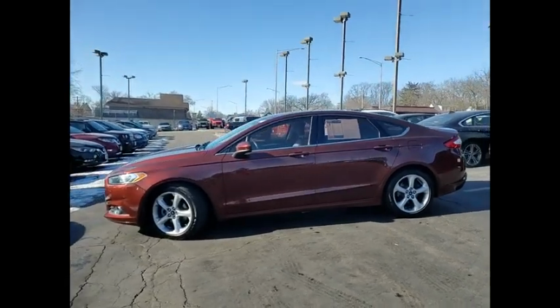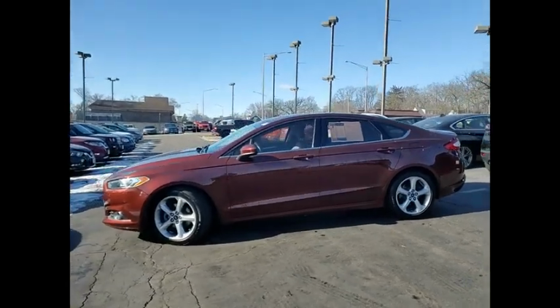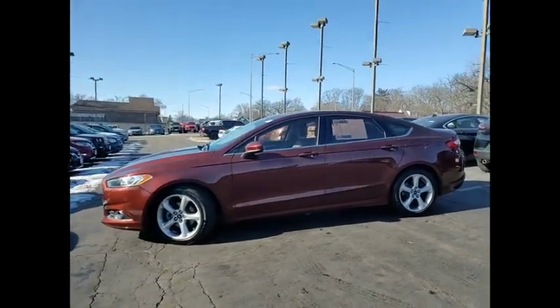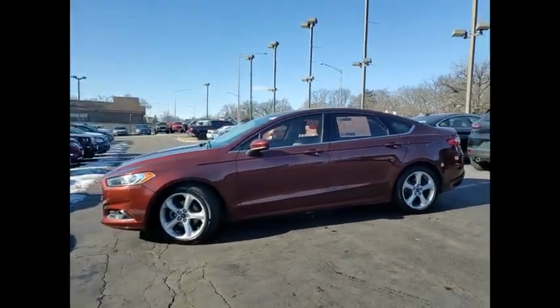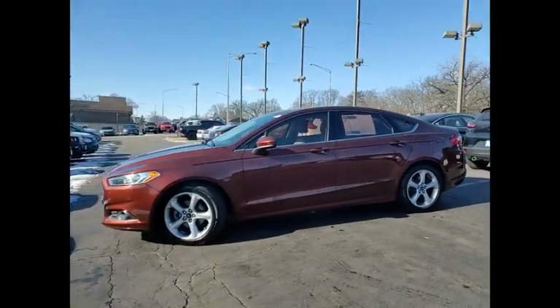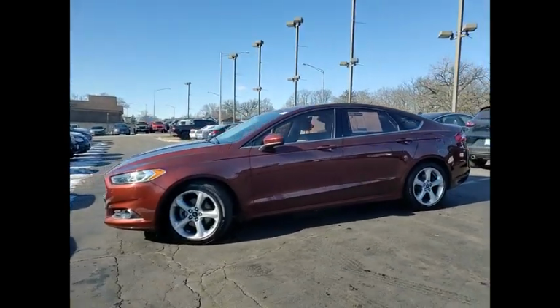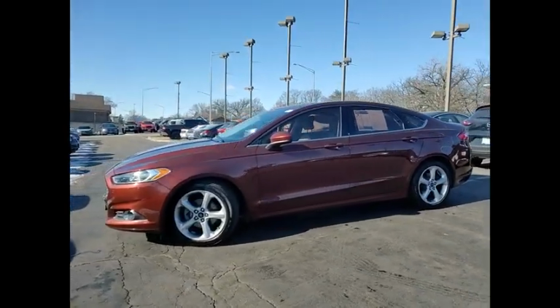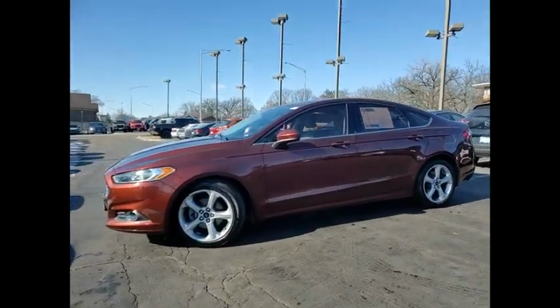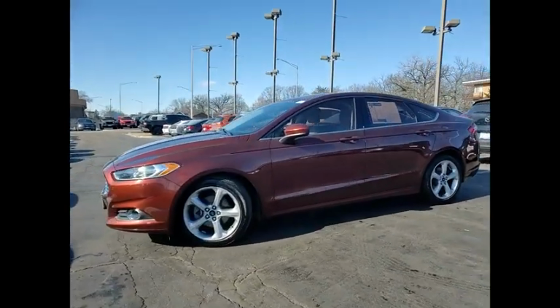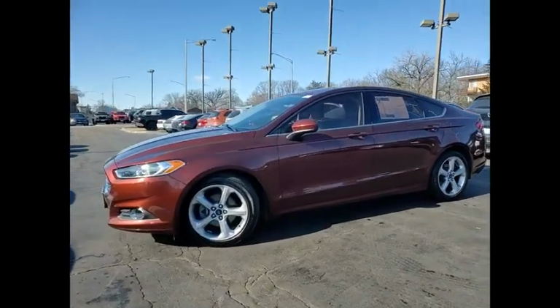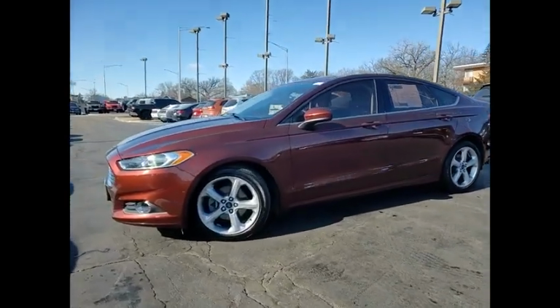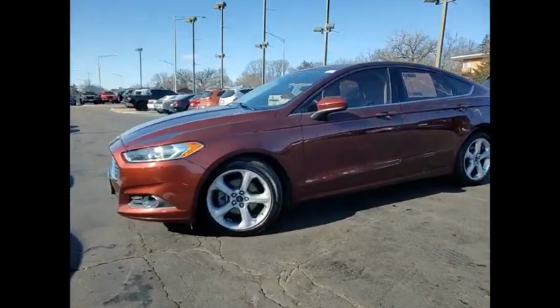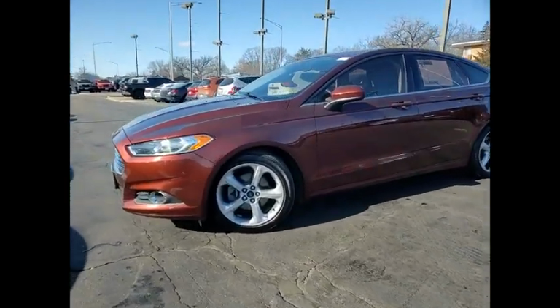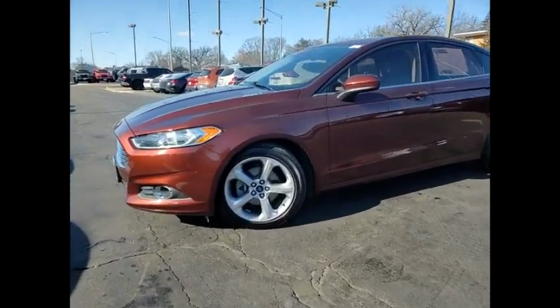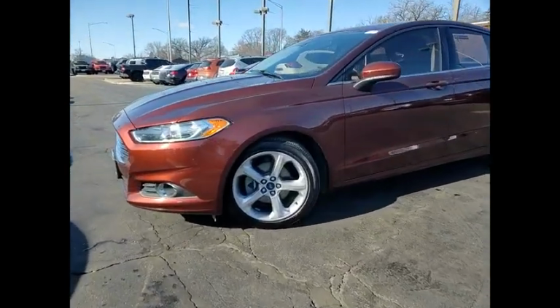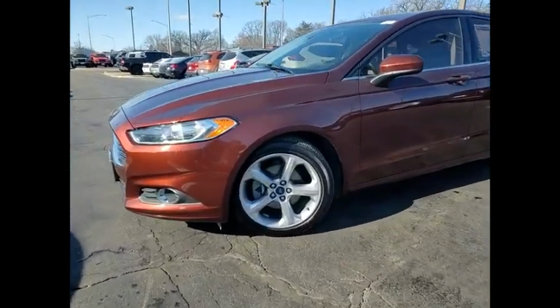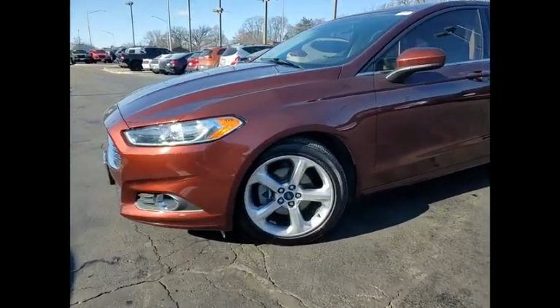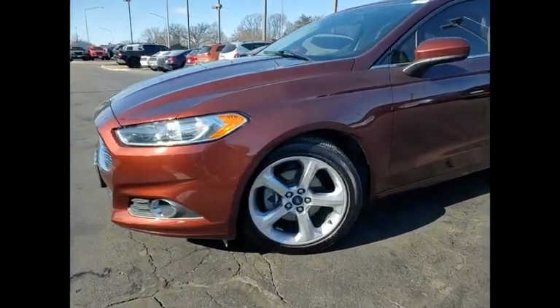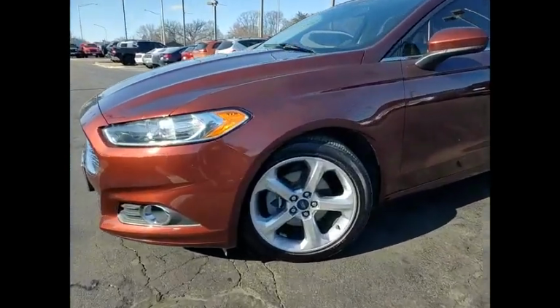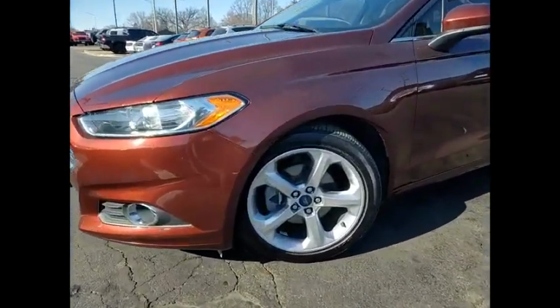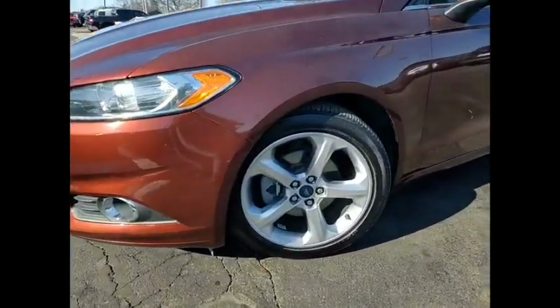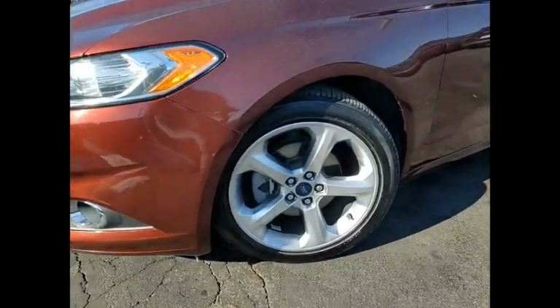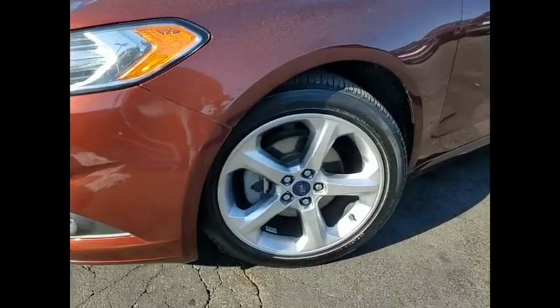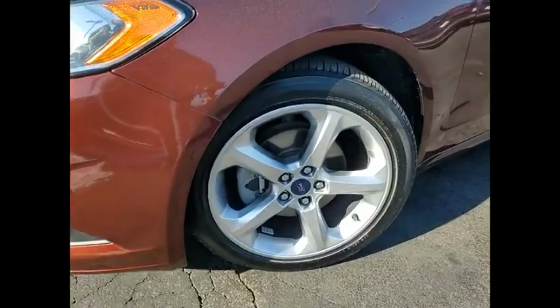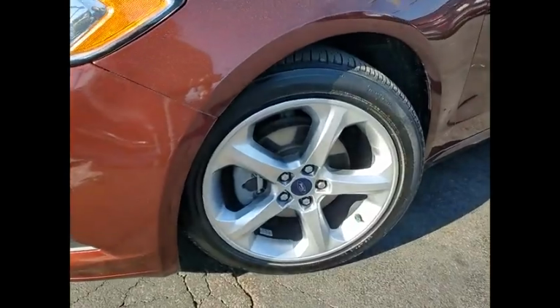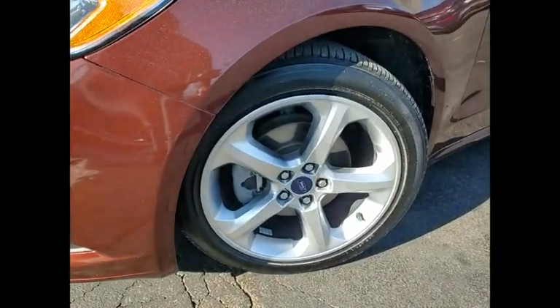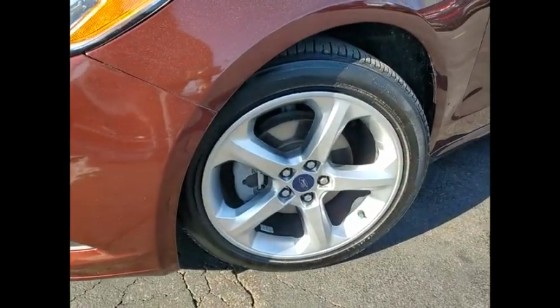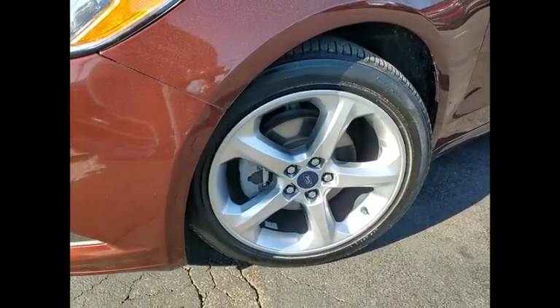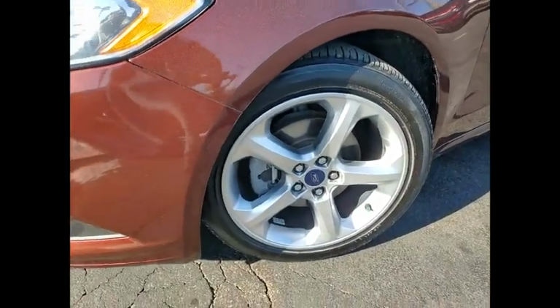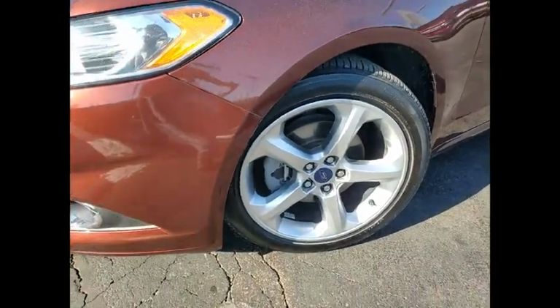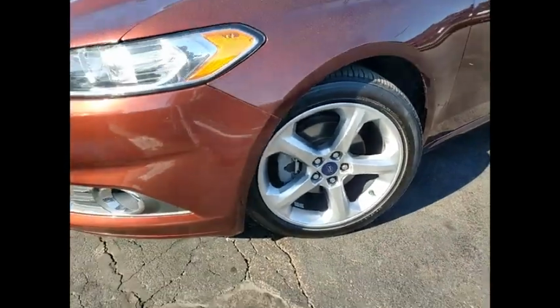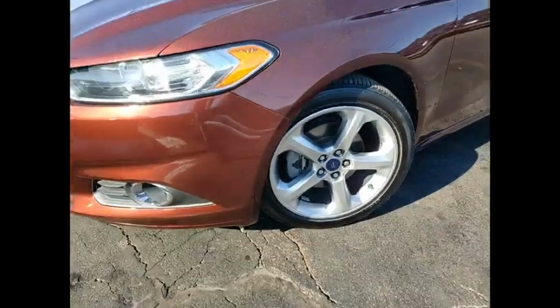FWD. If you like it online, you'll love it in your driveway. Take it for a spin today.